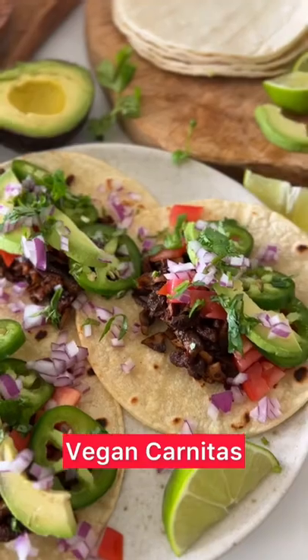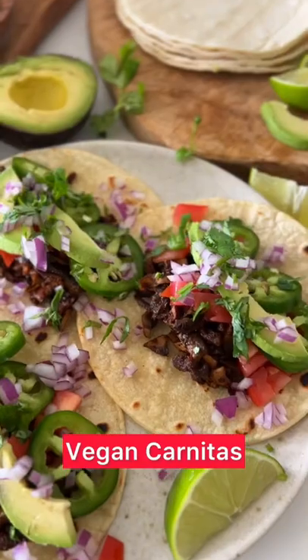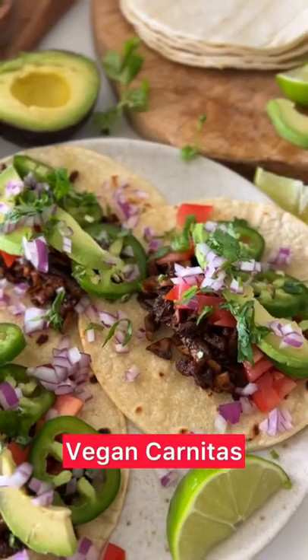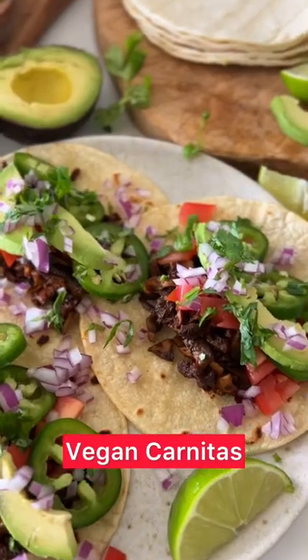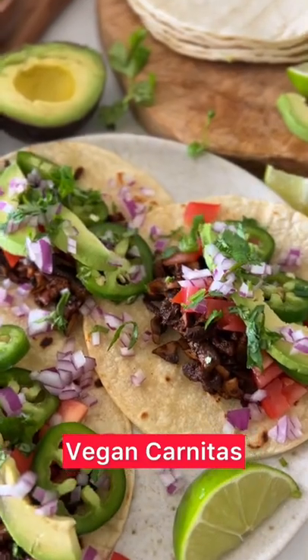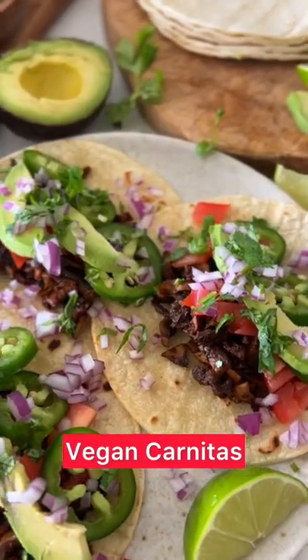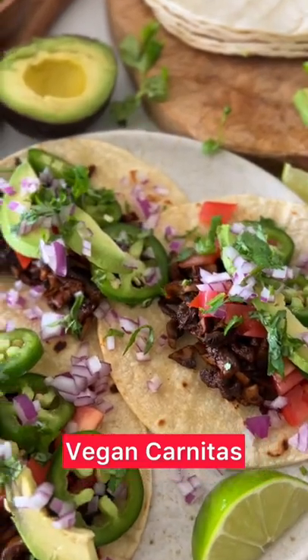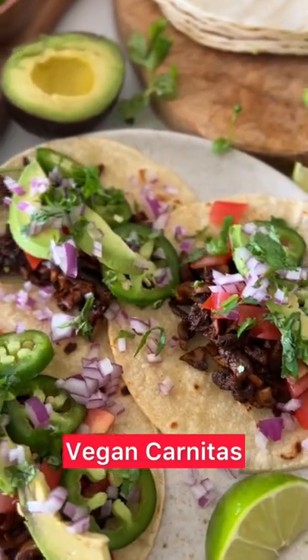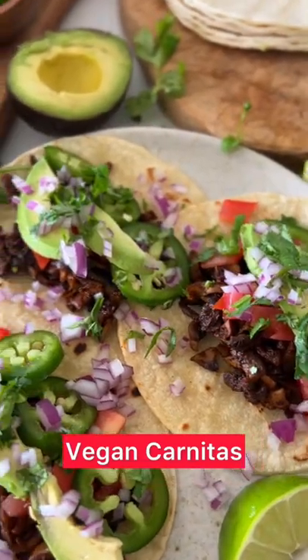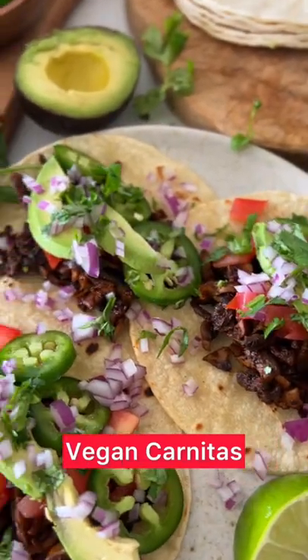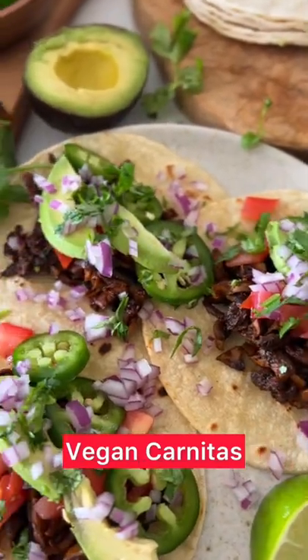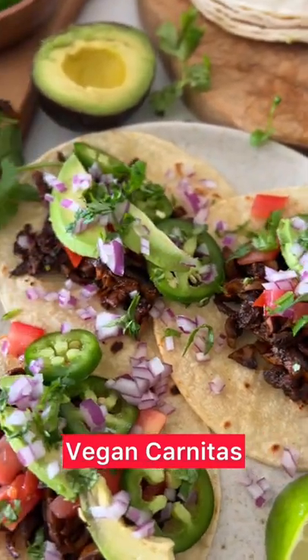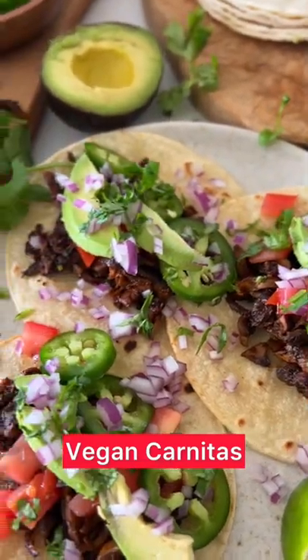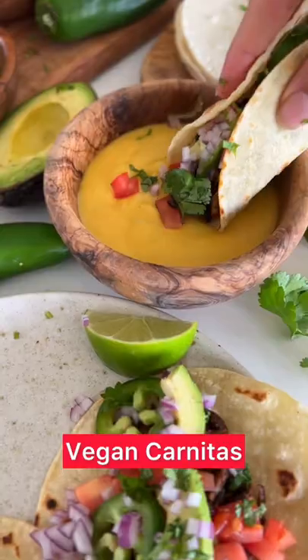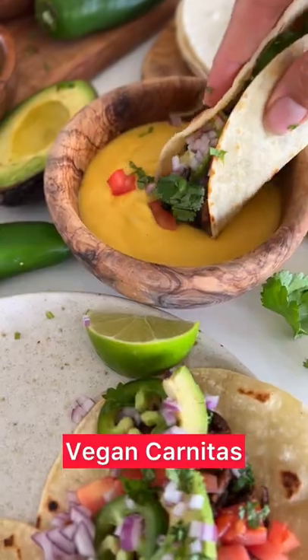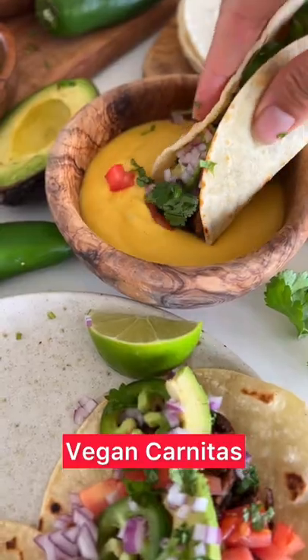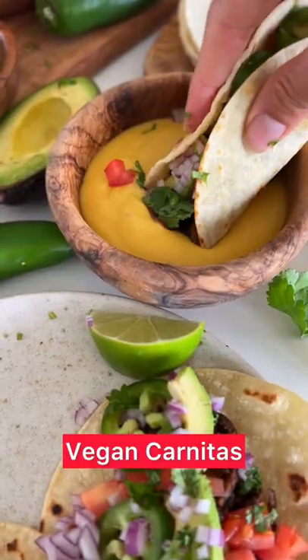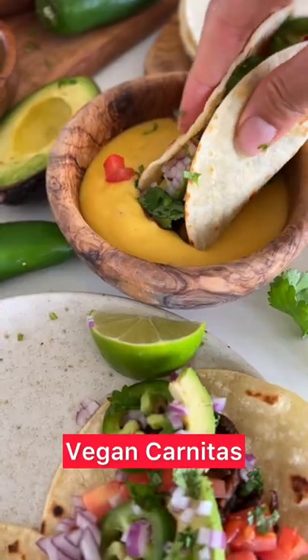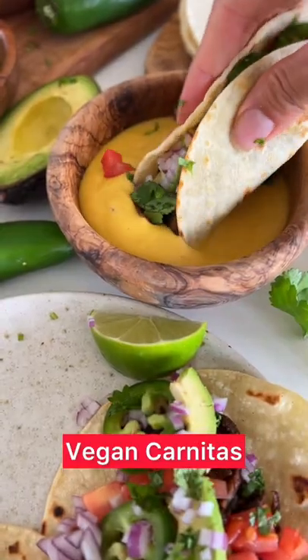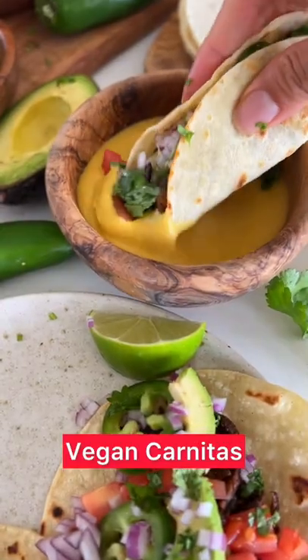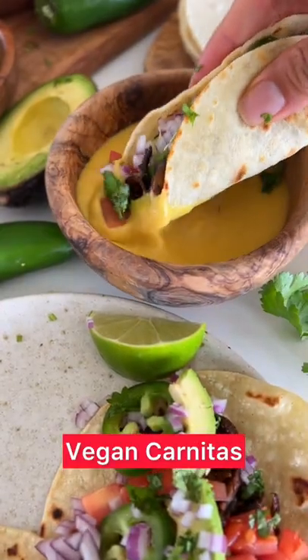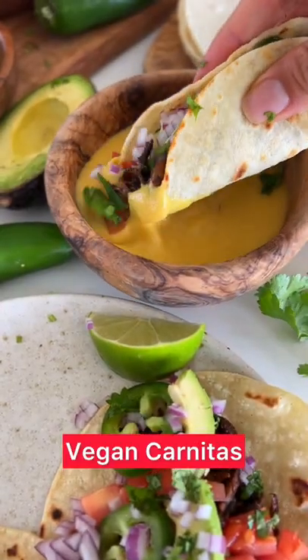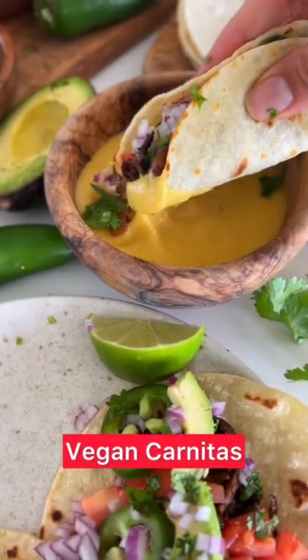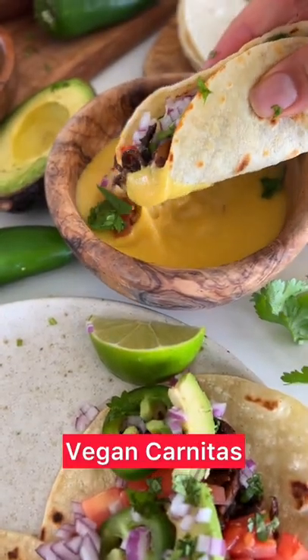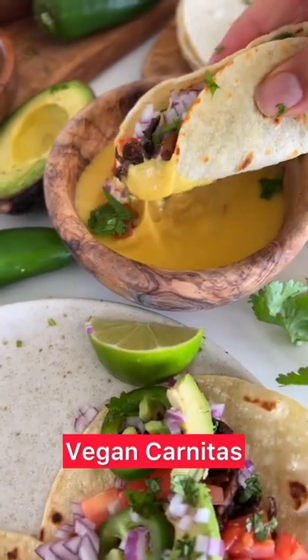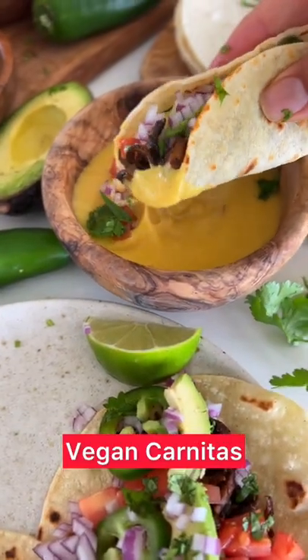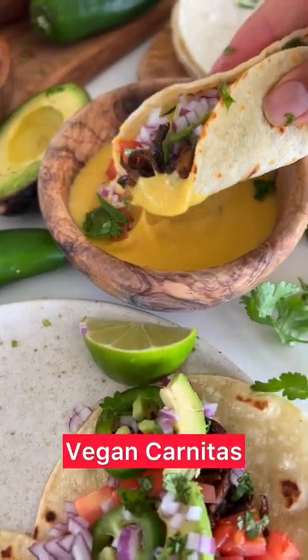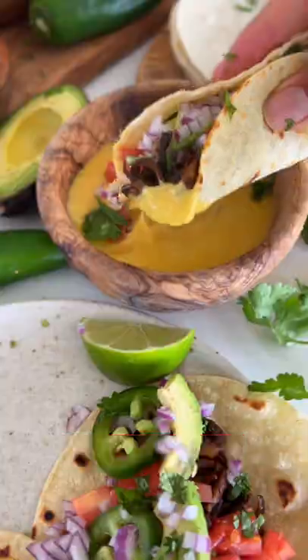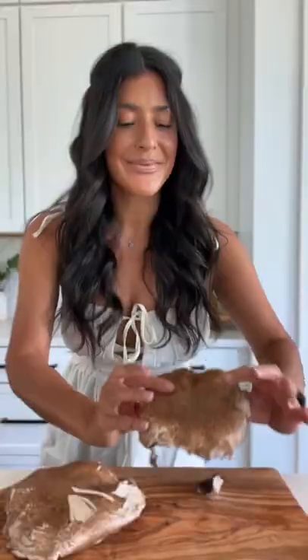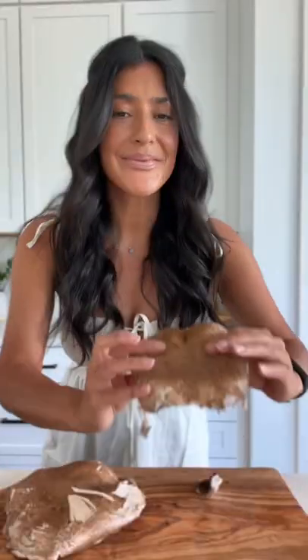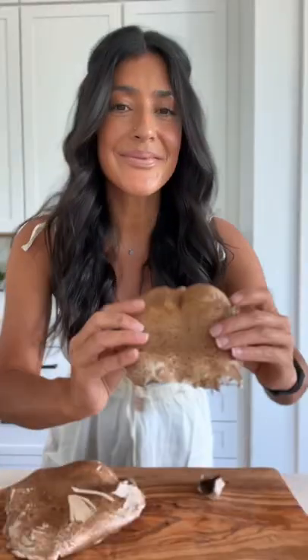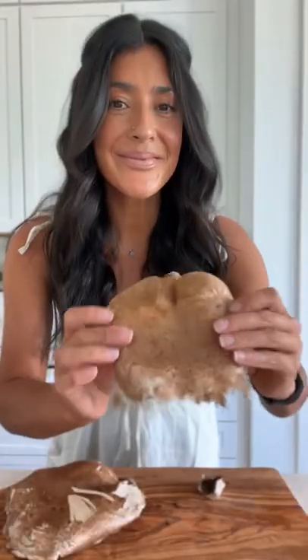Let's make vegan carnitas. These come together so quick and easy you don't want to miss them.